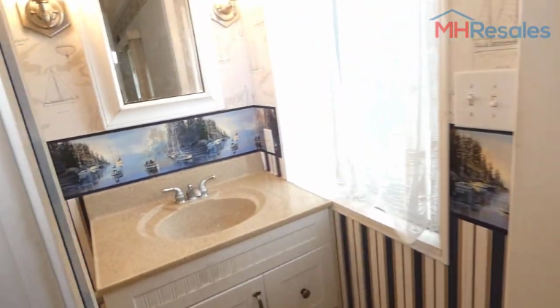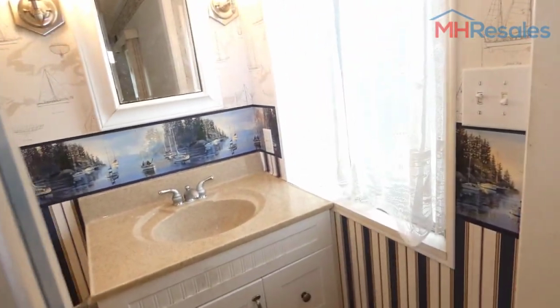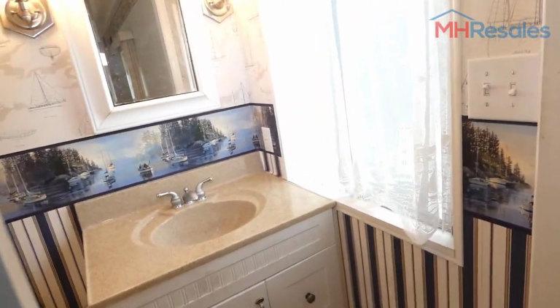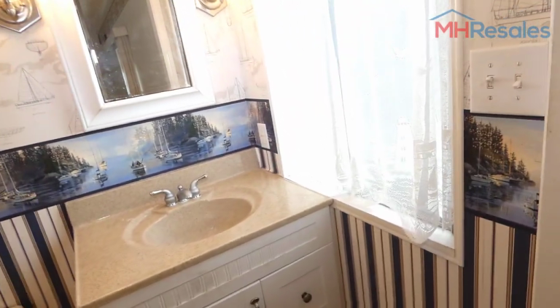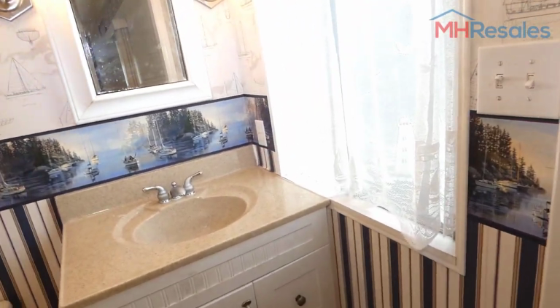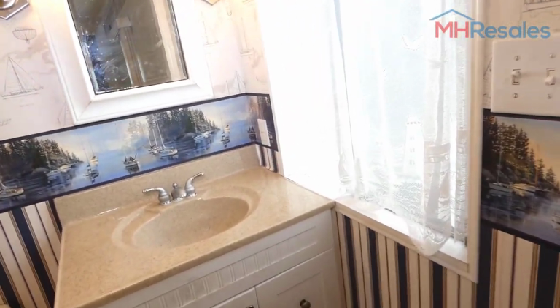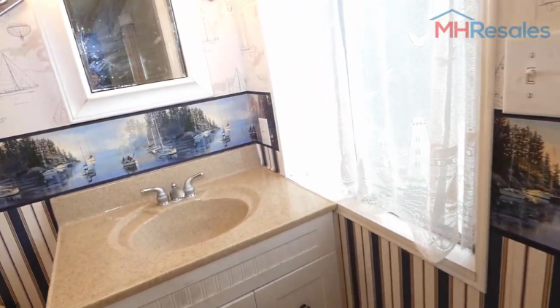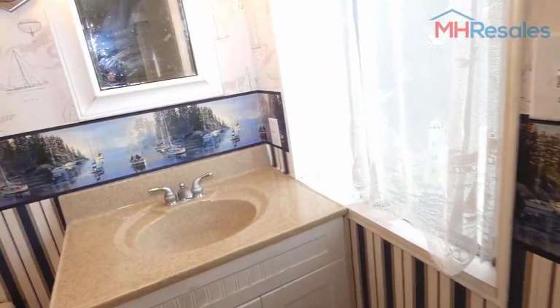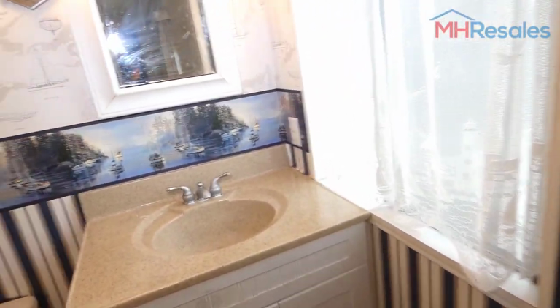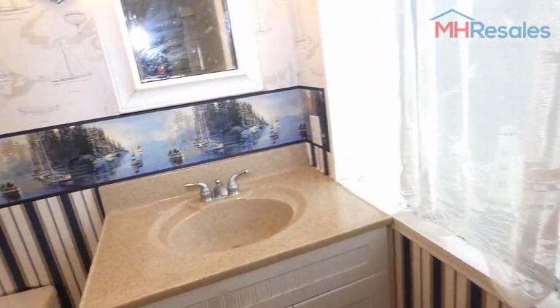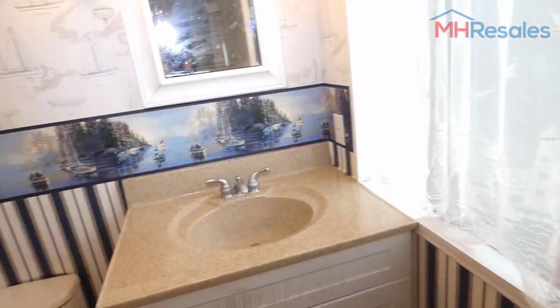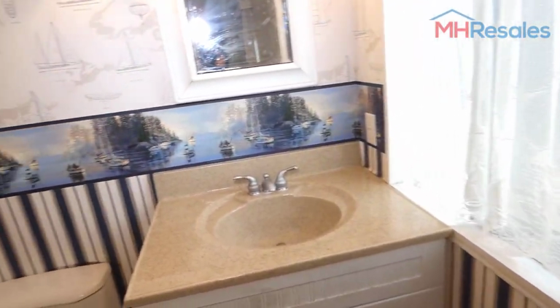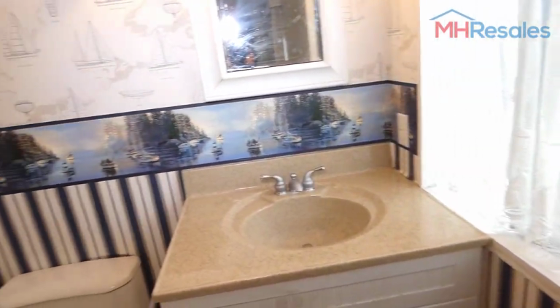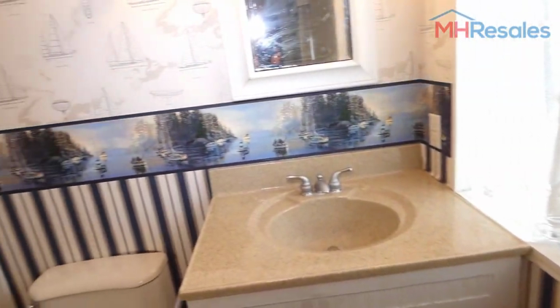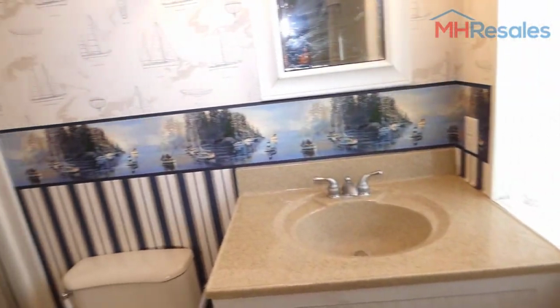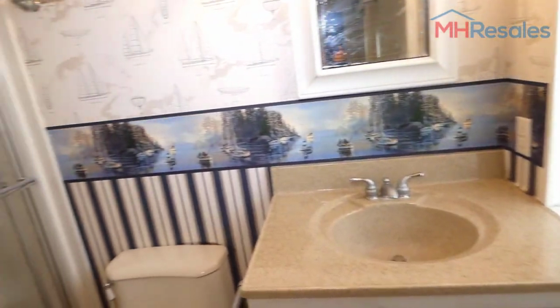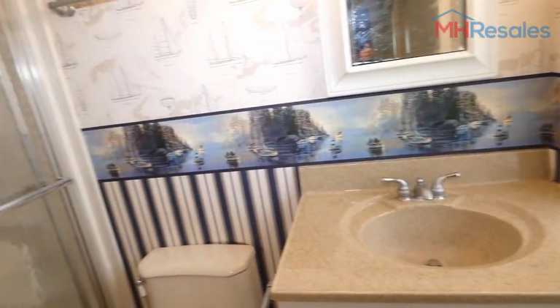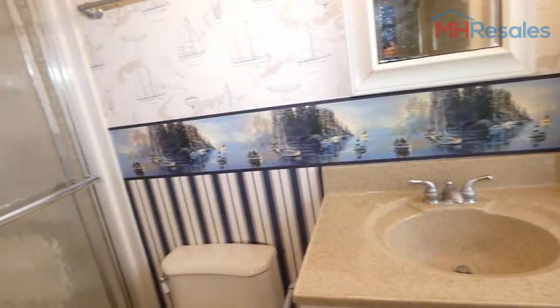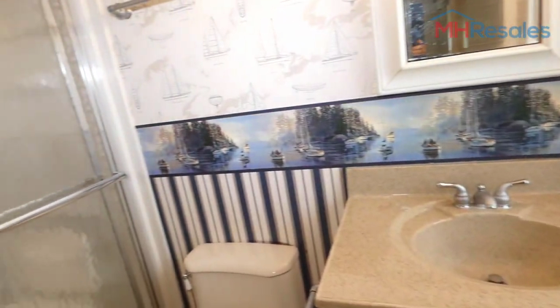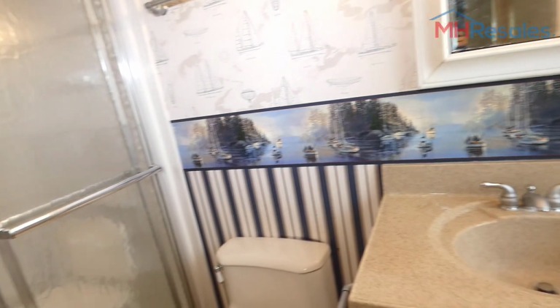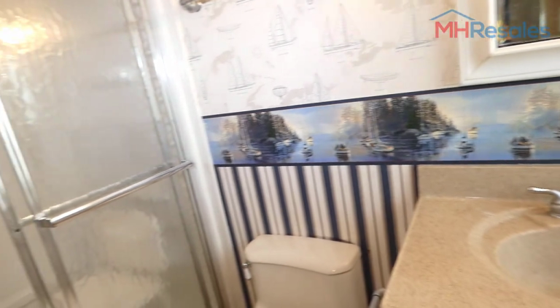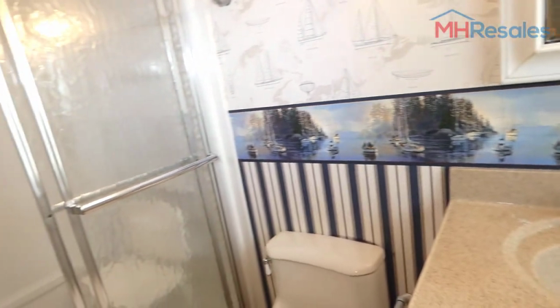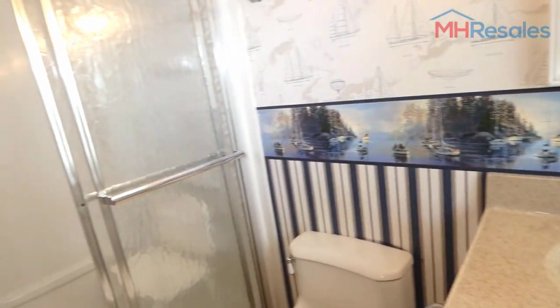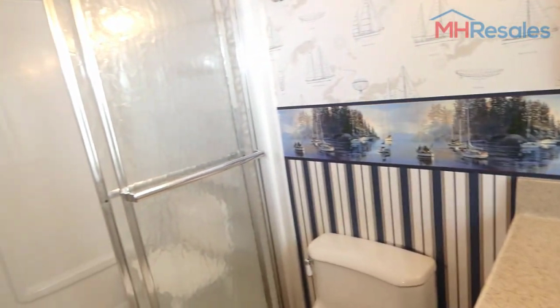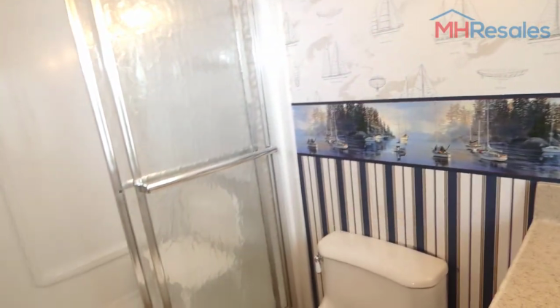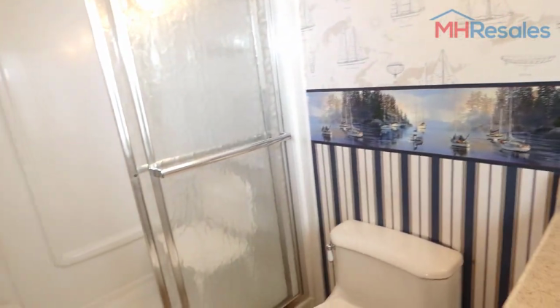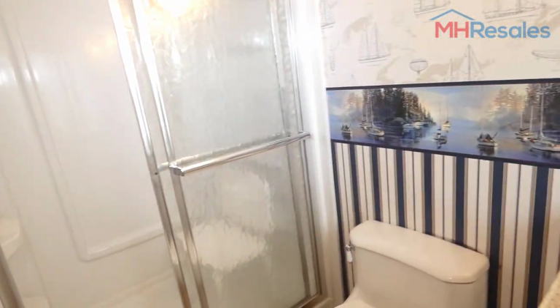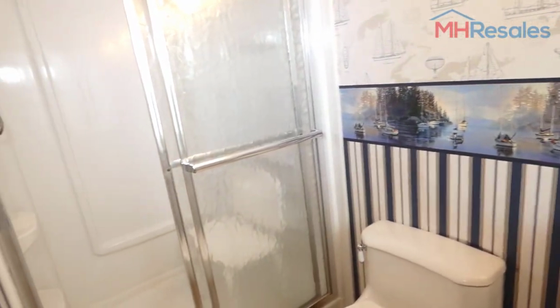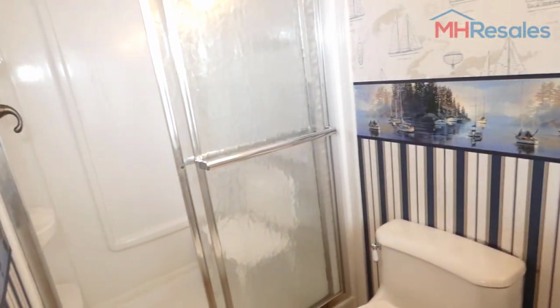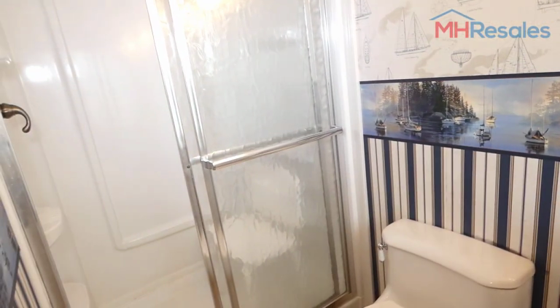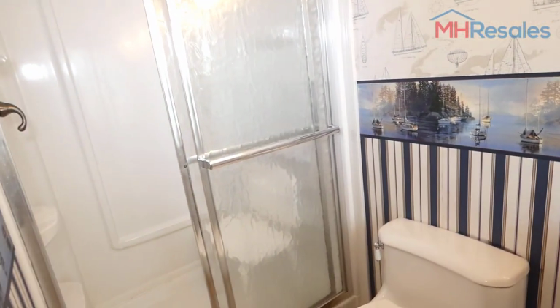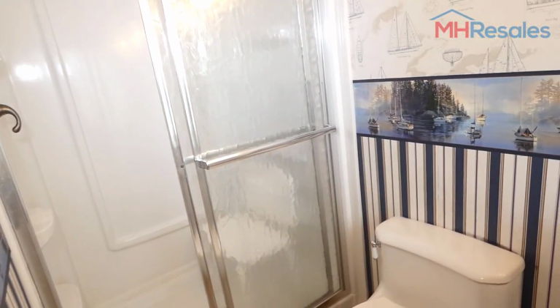Full bath here with an upgraded vanity and shower.